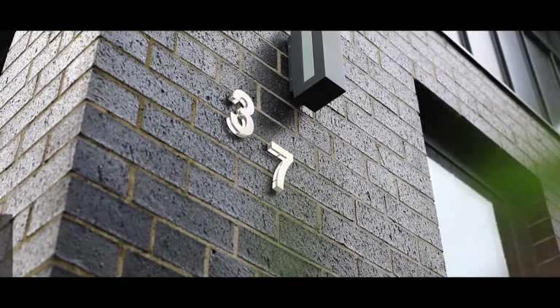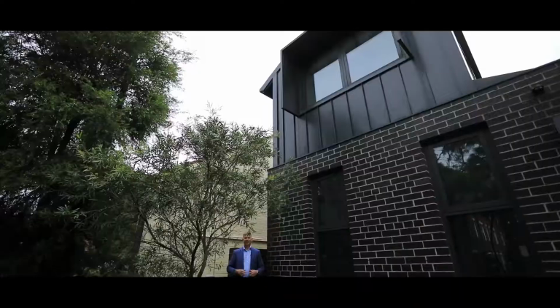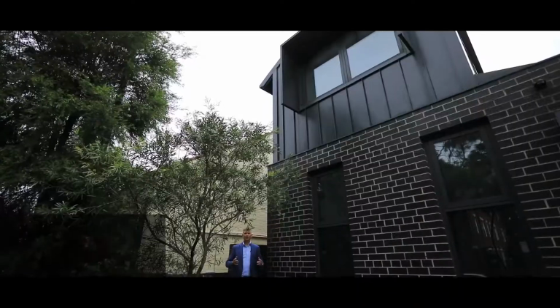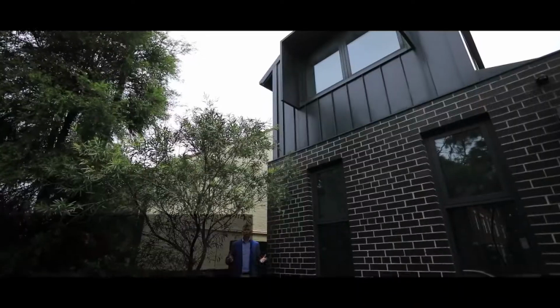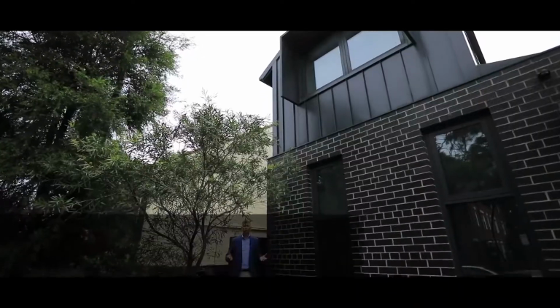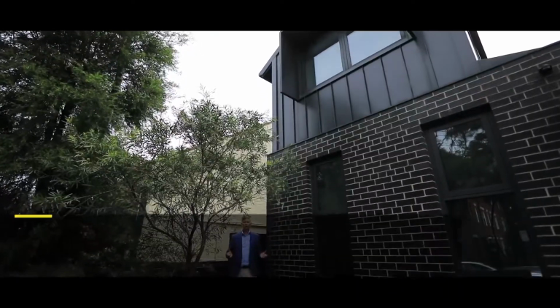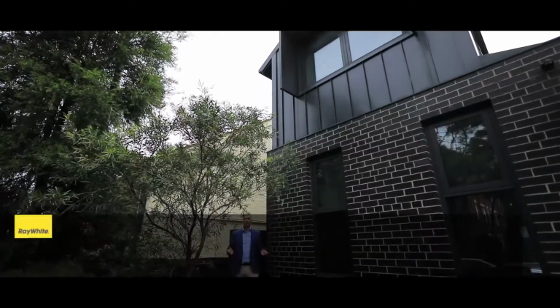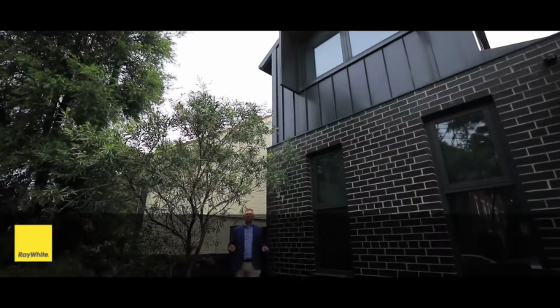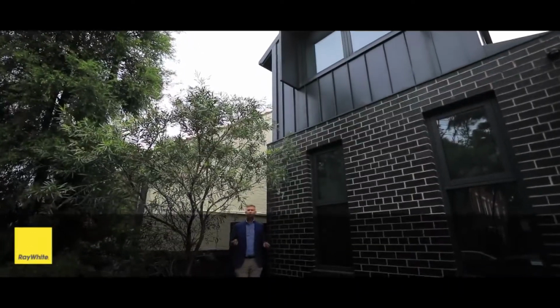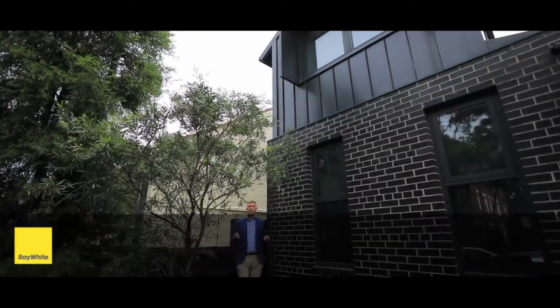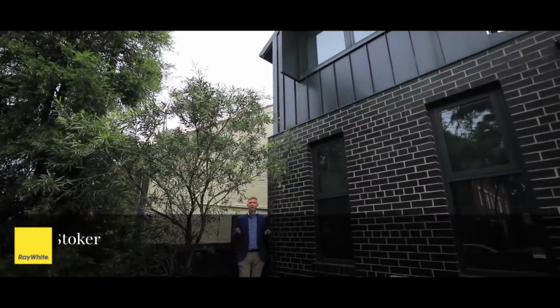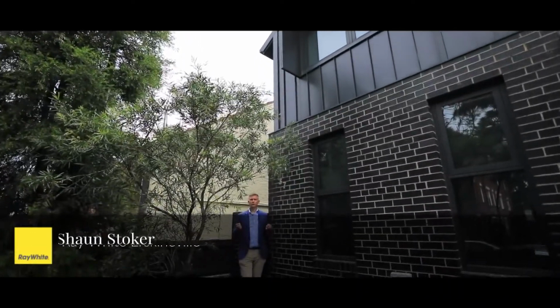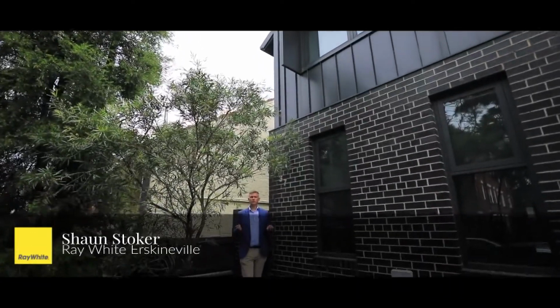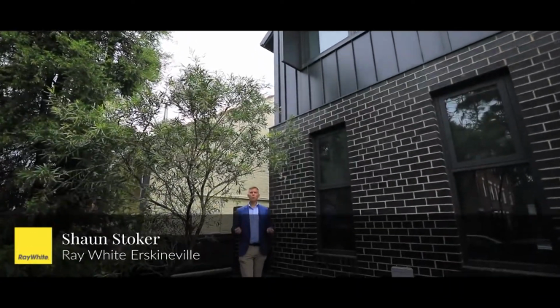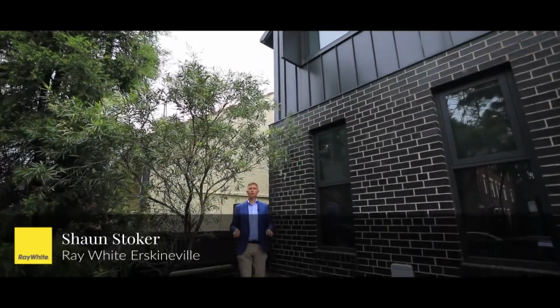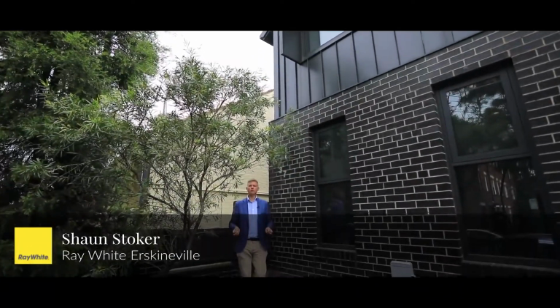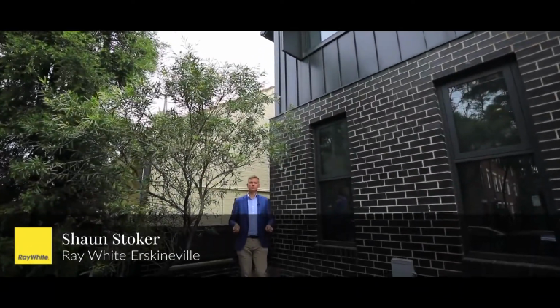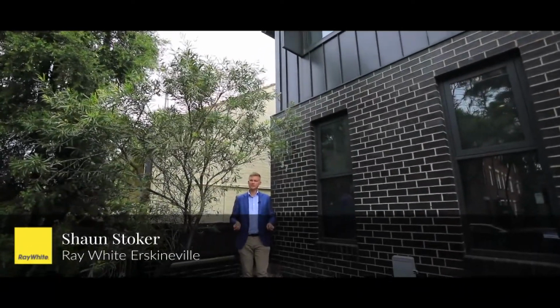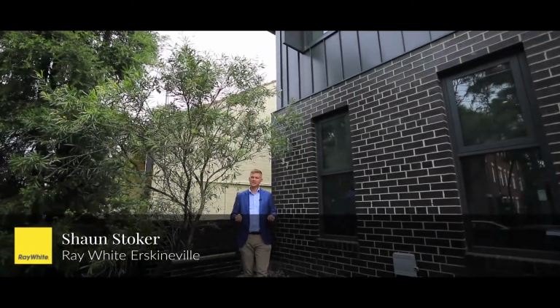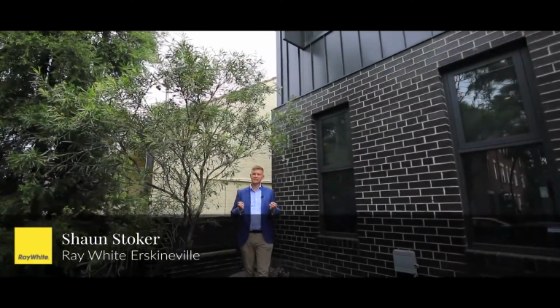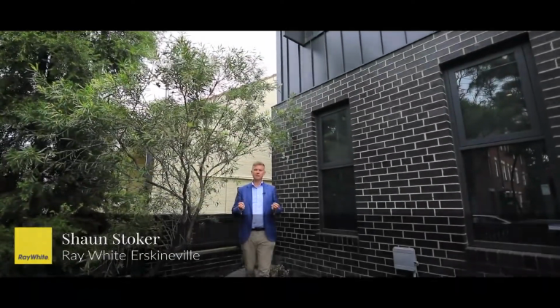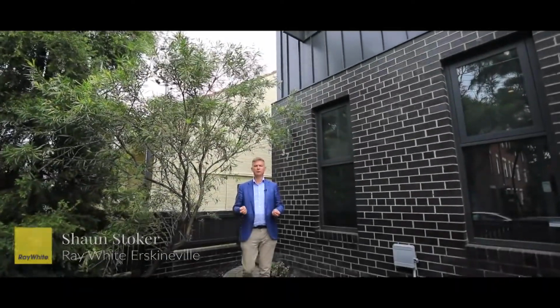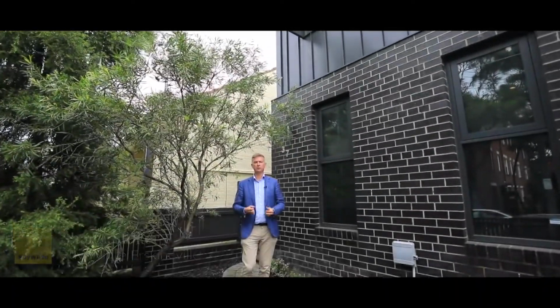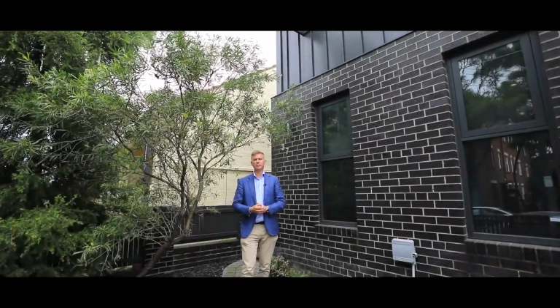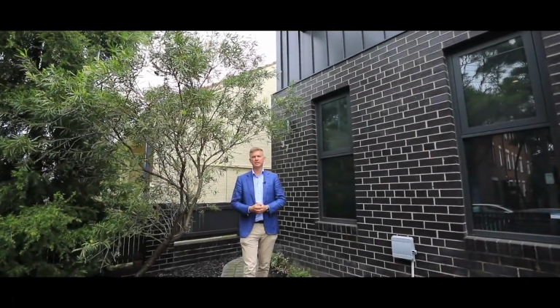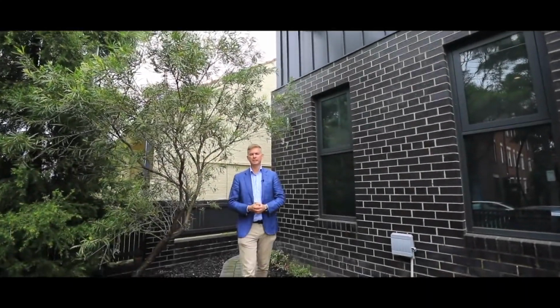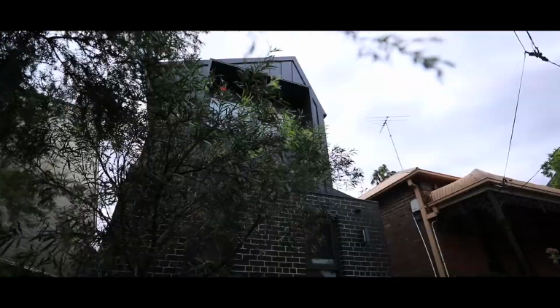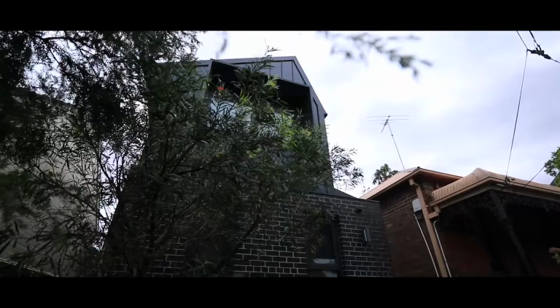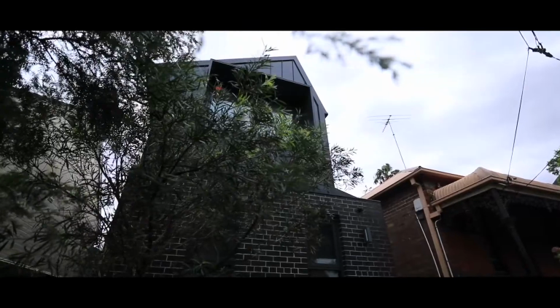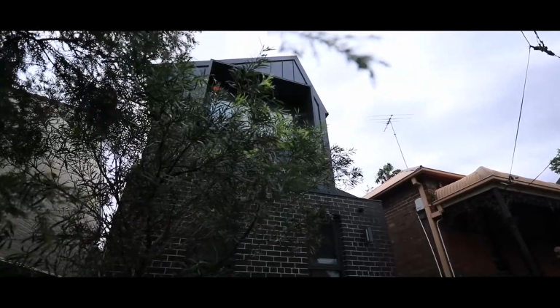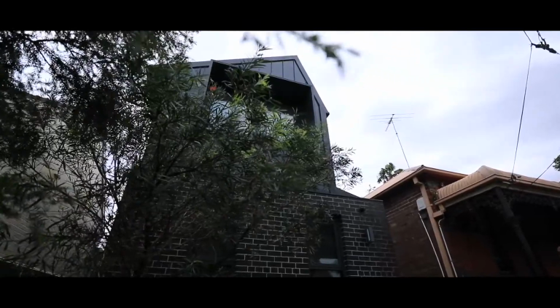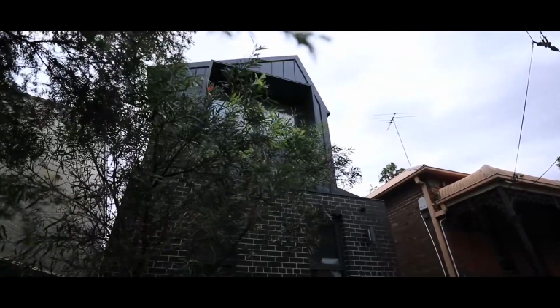Hi, it's Shaun Stoker from Ray White Earths. Welcome to this exceptional residence. Let's take a tour throughout.